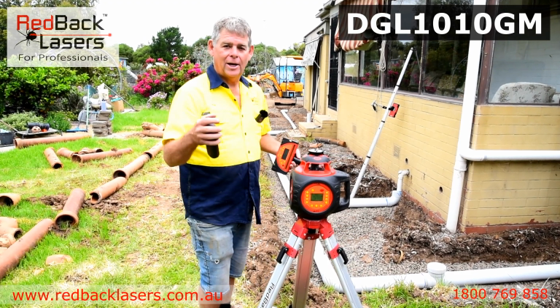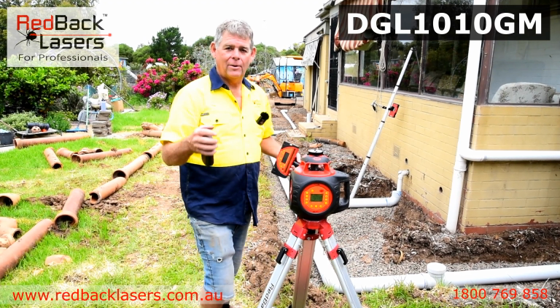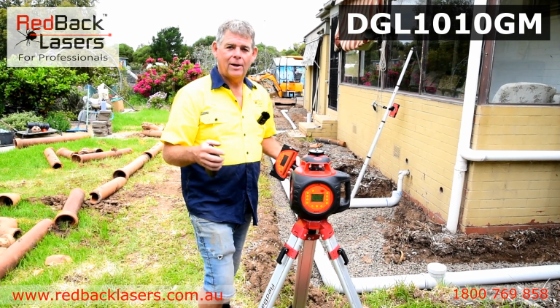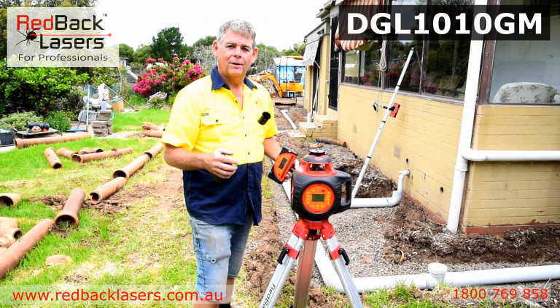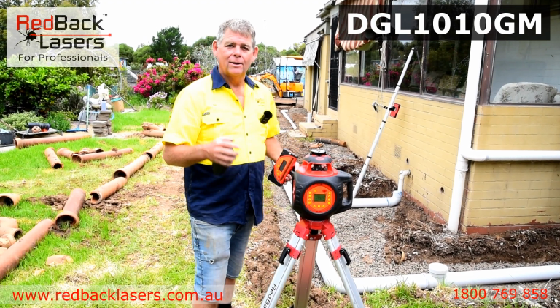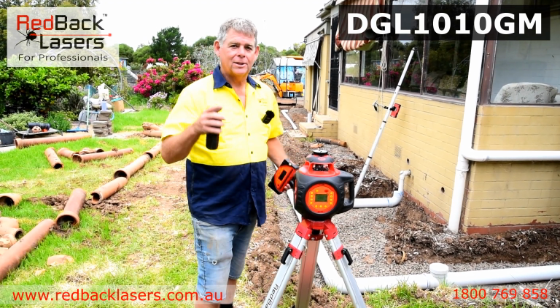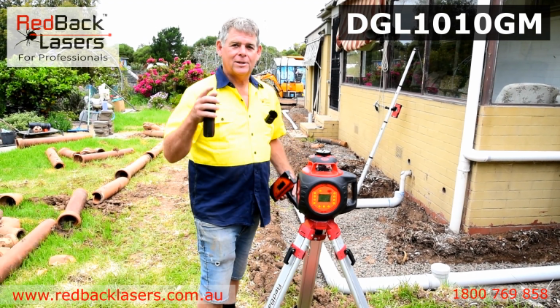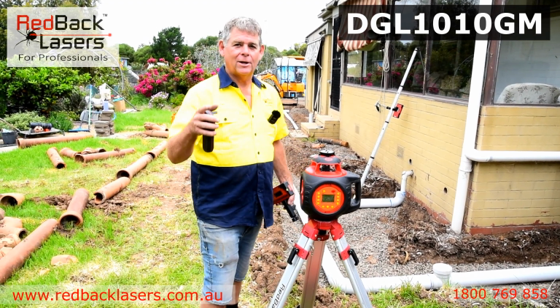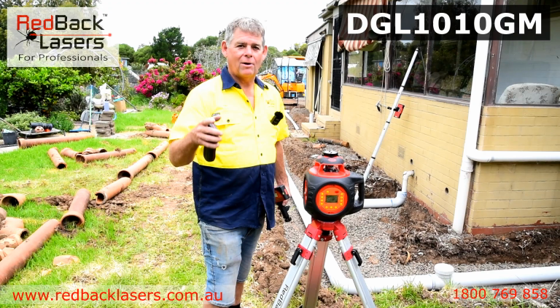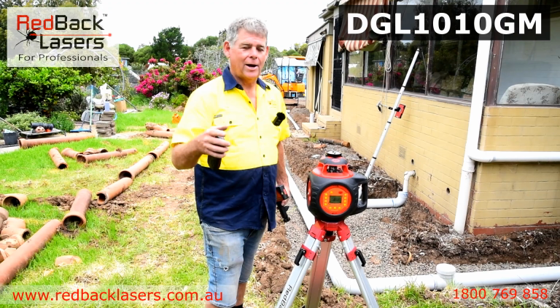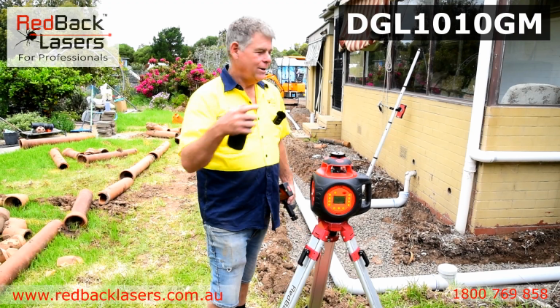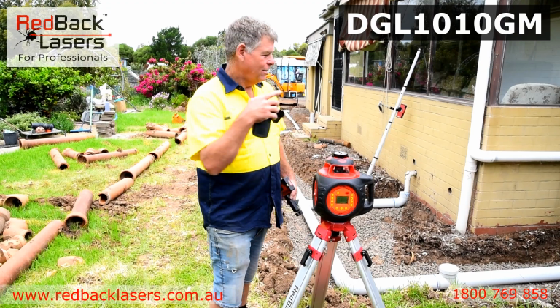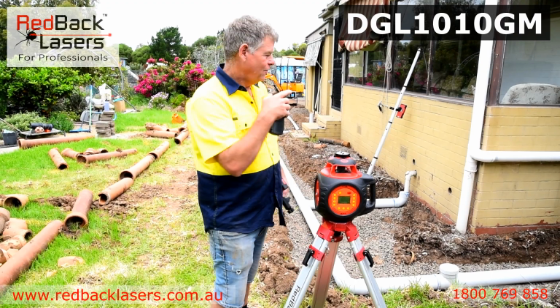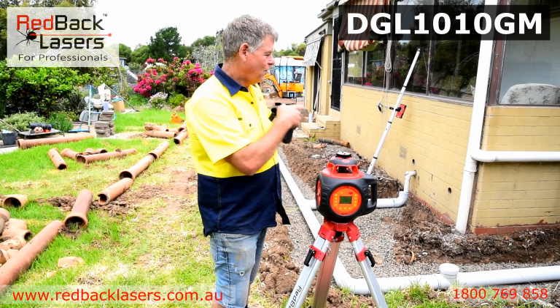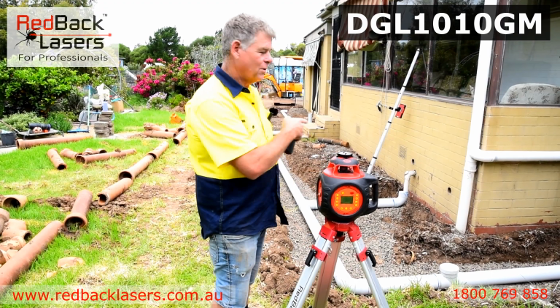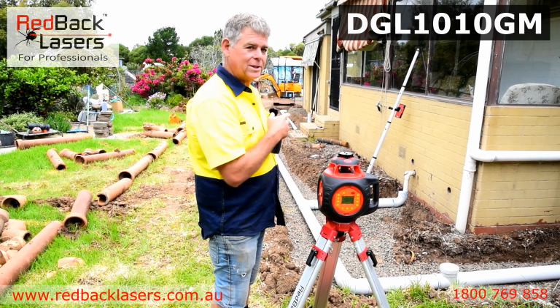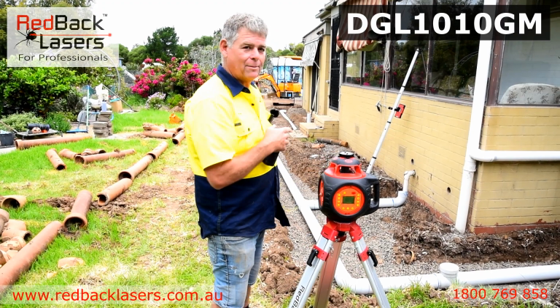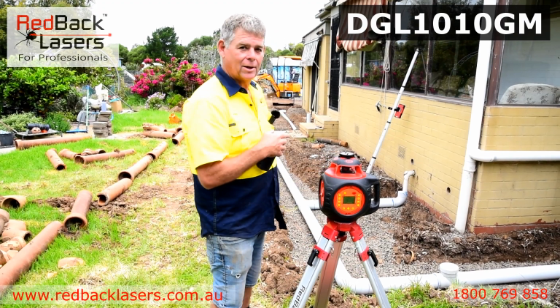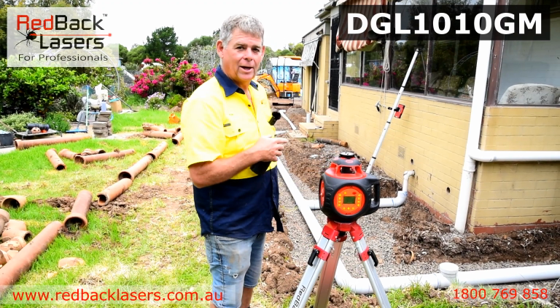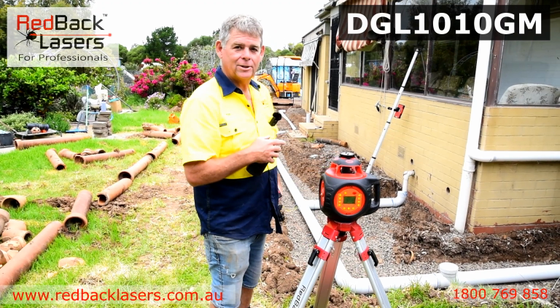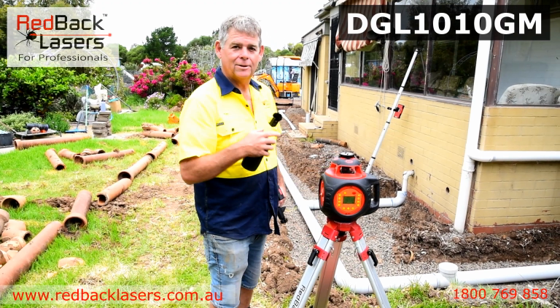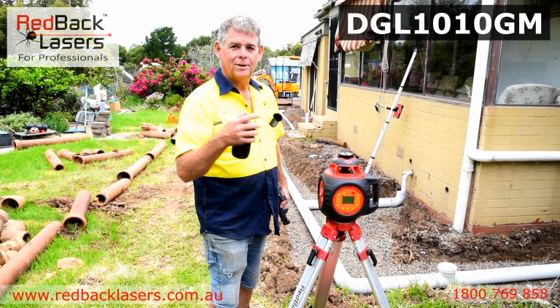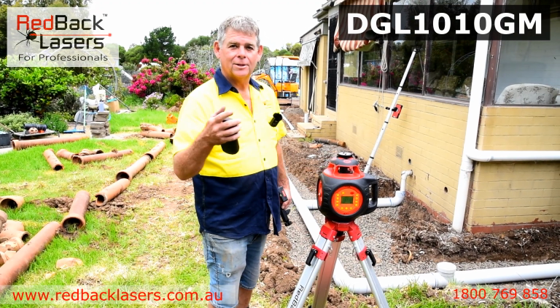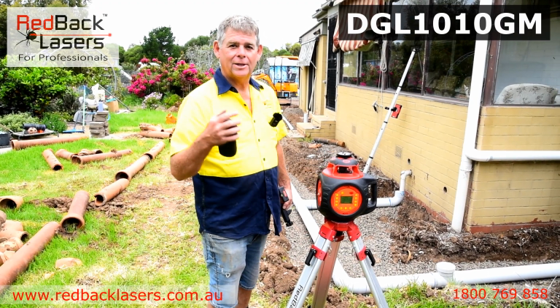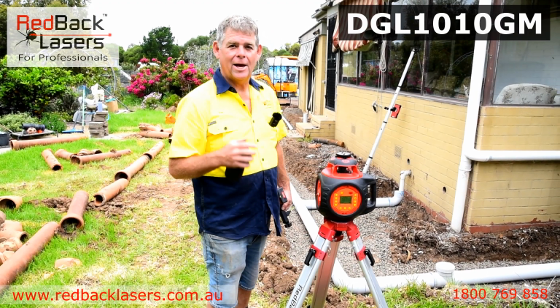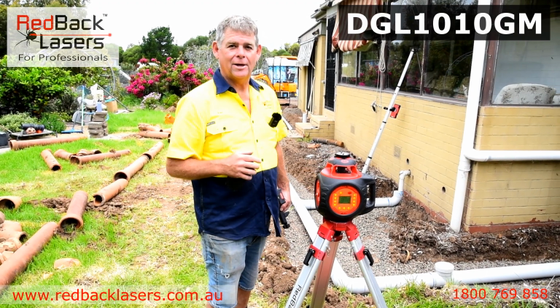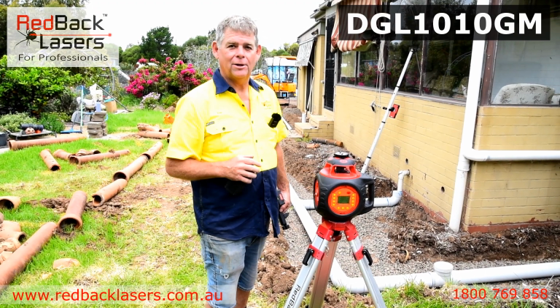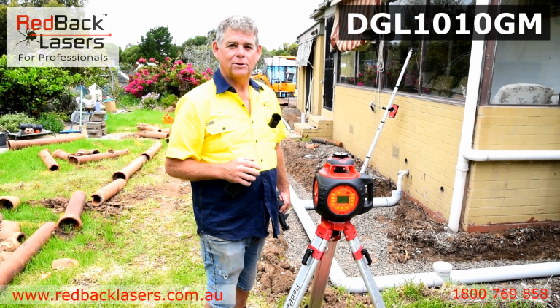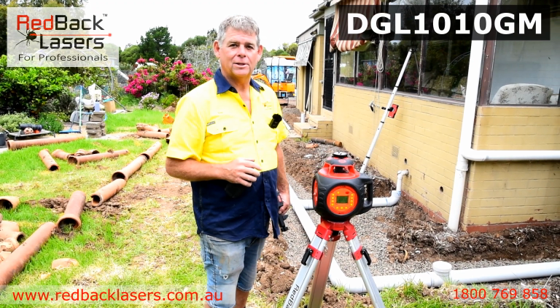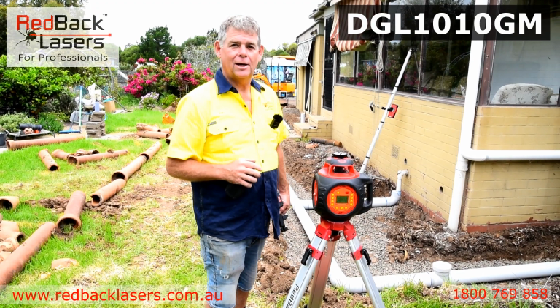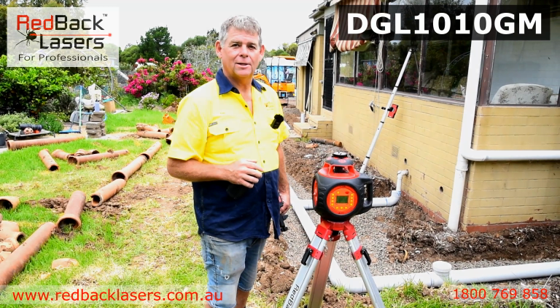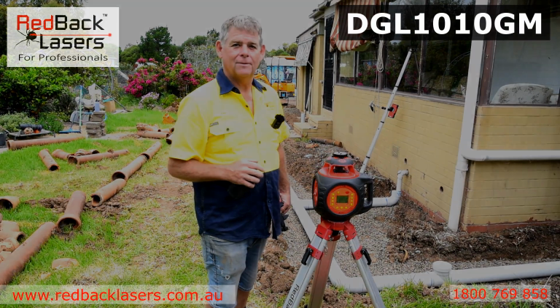Anyway, let's set a grade for this application to see how you're going to use this laser.